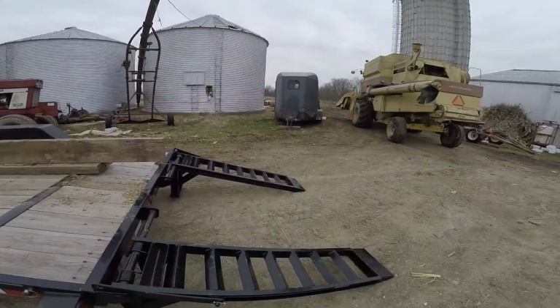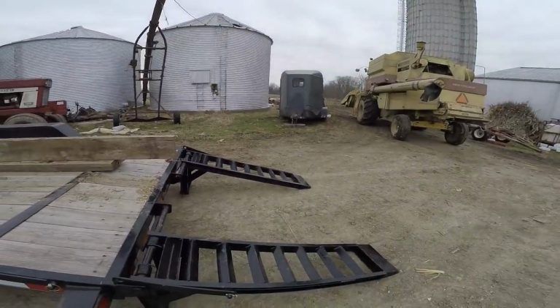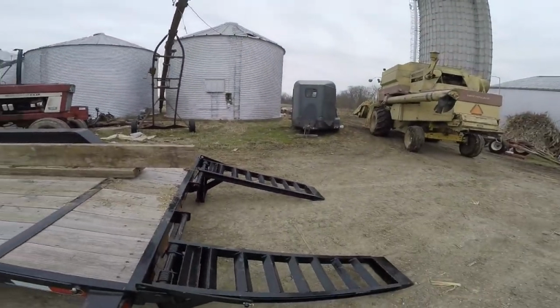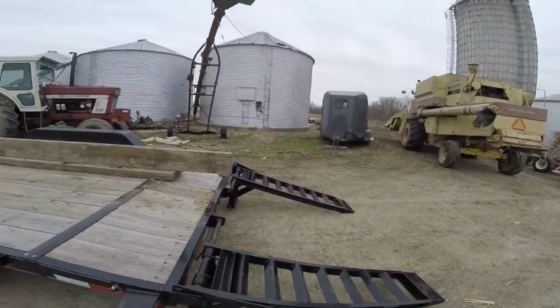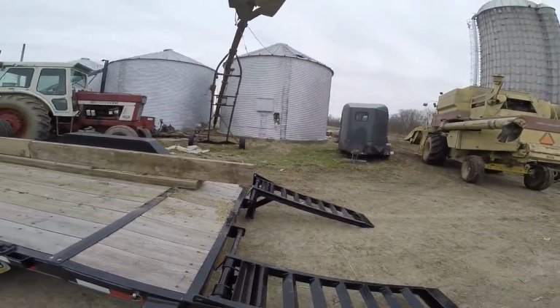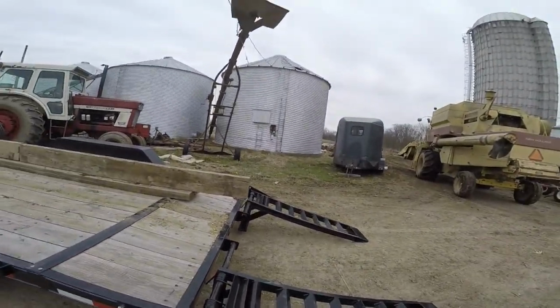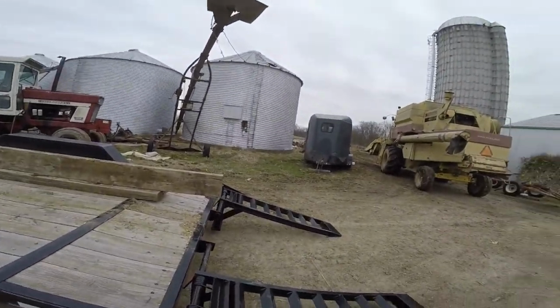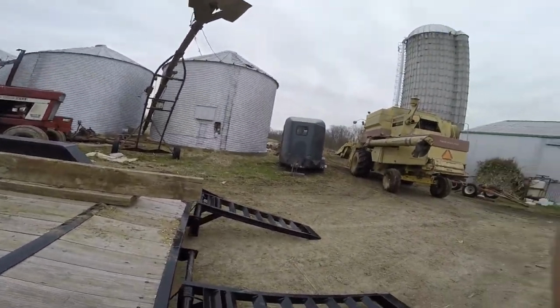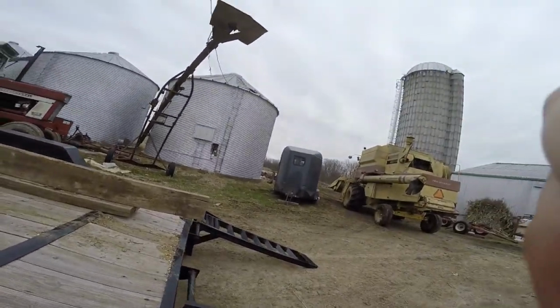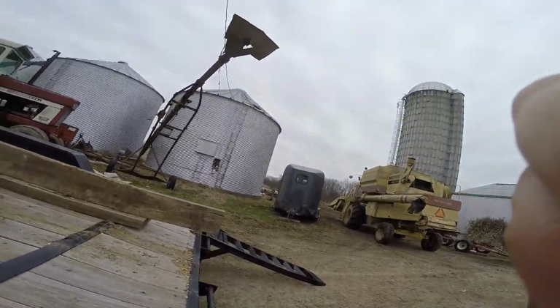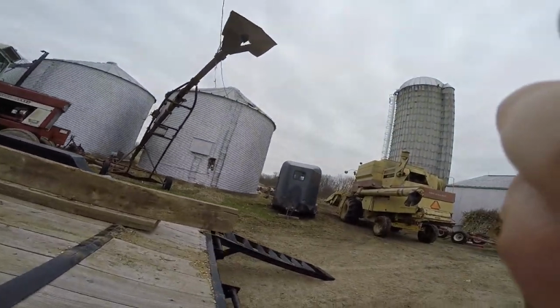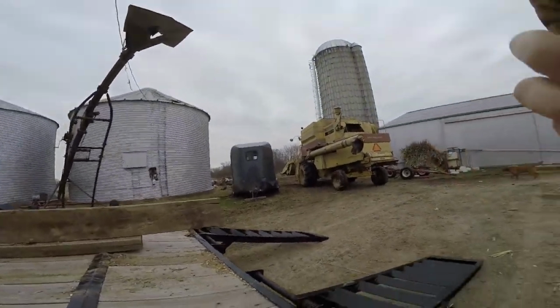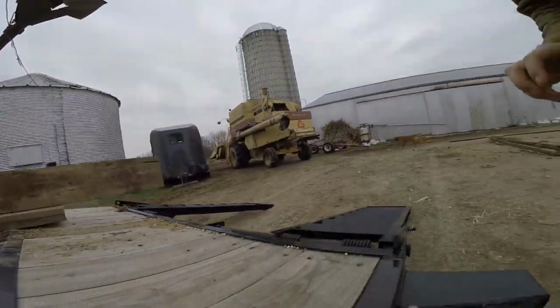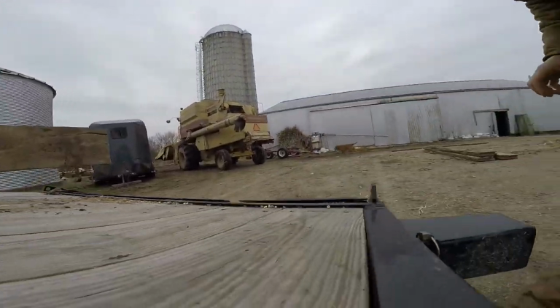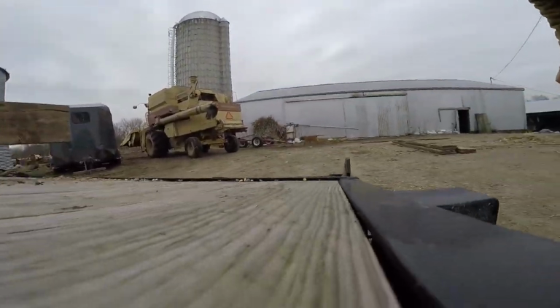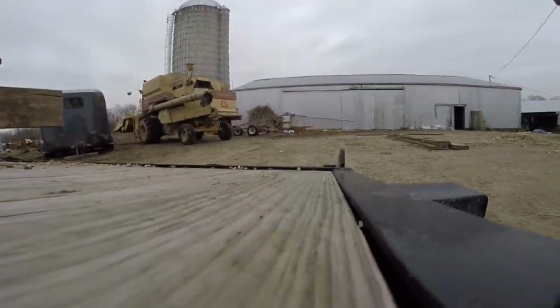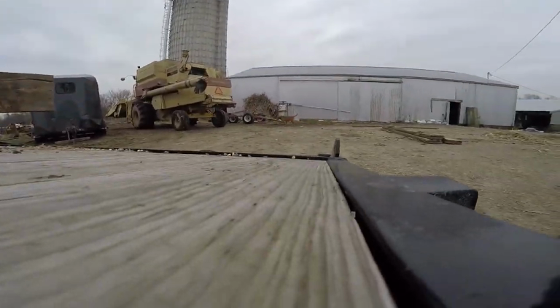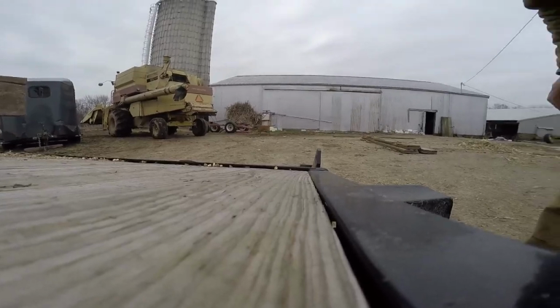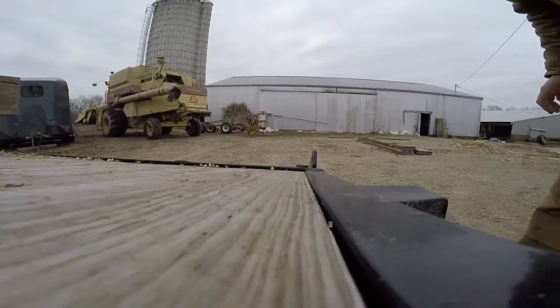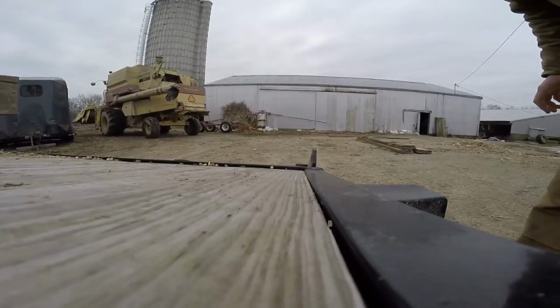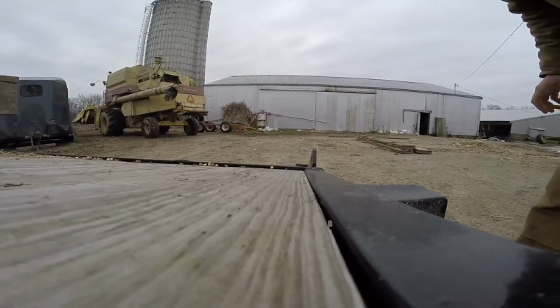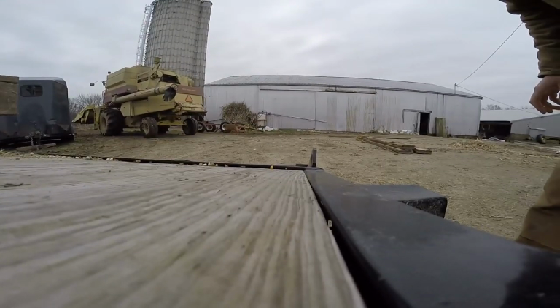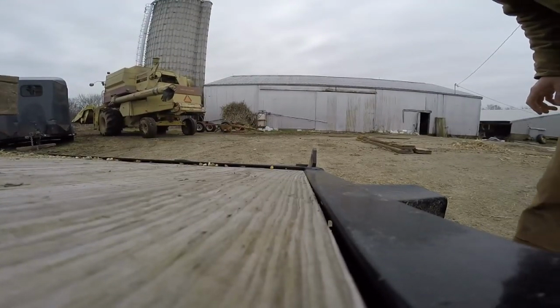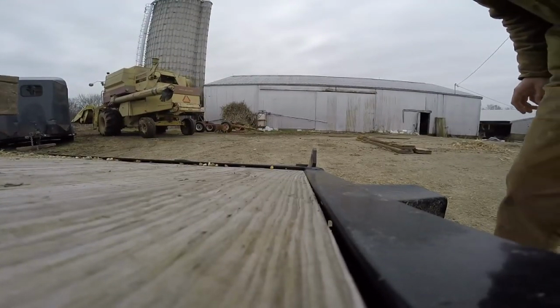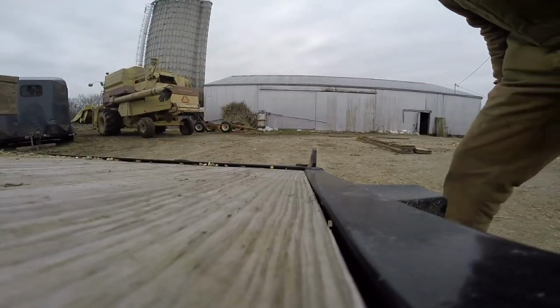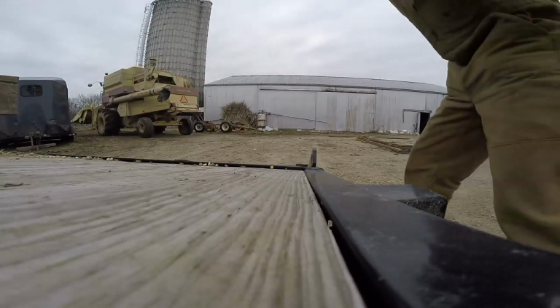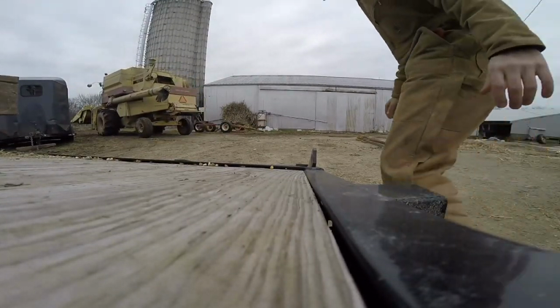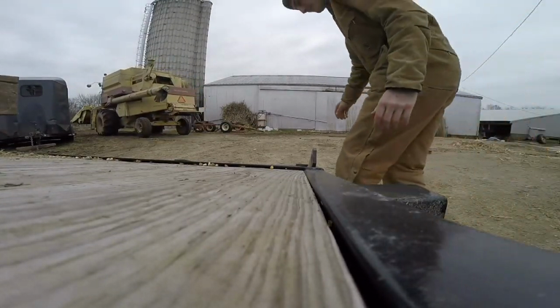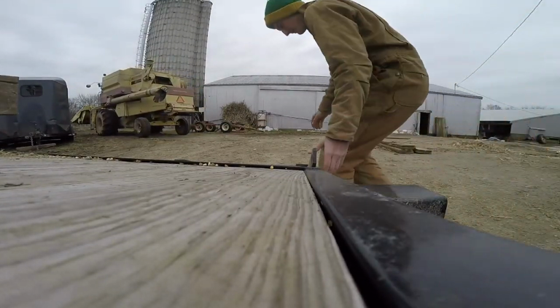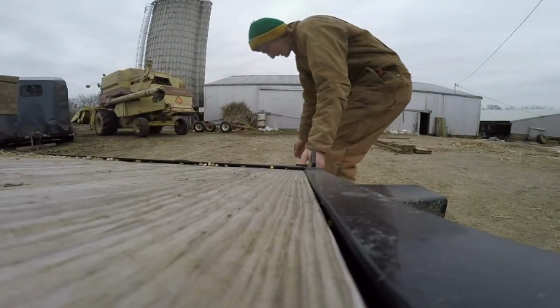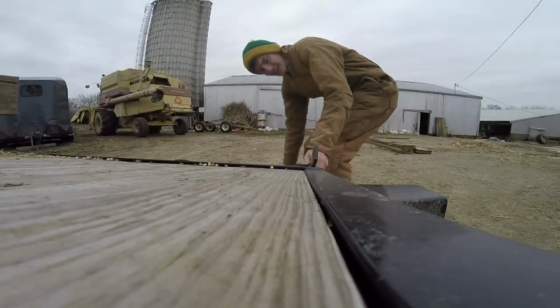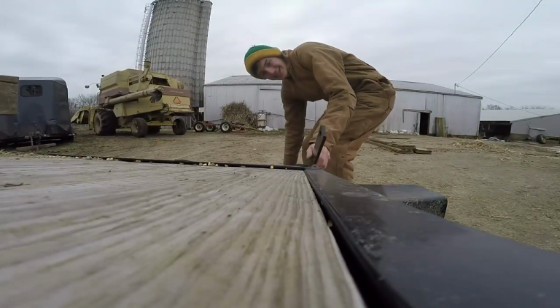Put up the ramps today. We are going to take a look at the back end of the day.